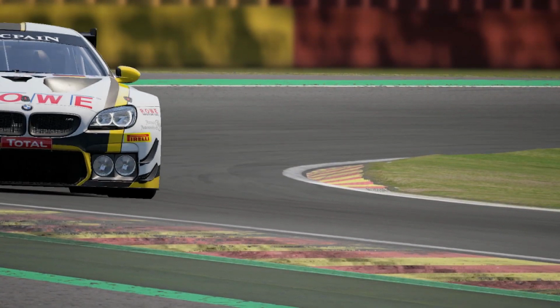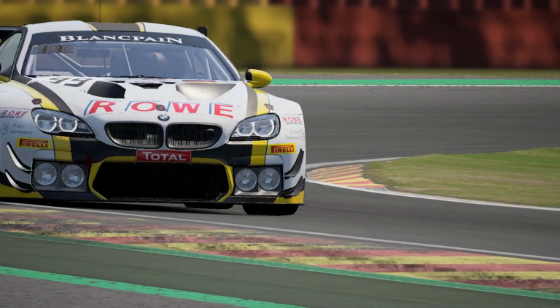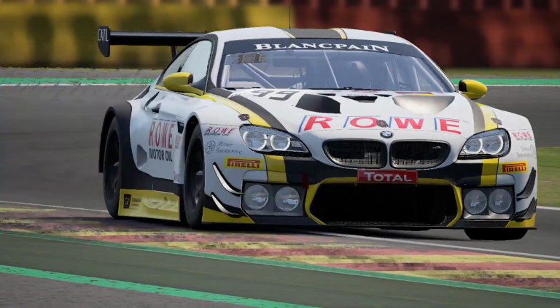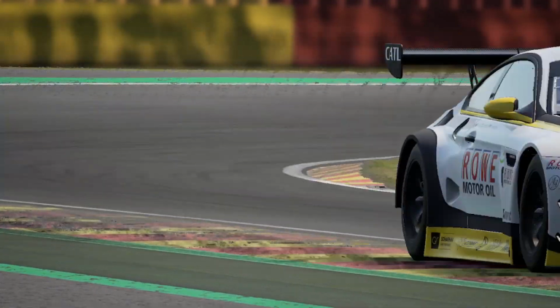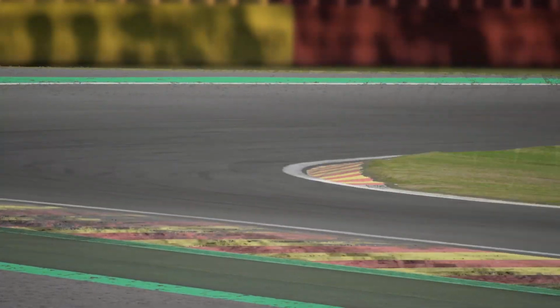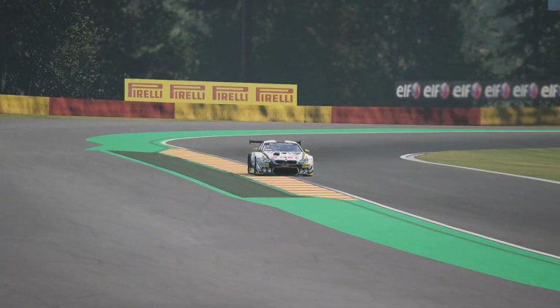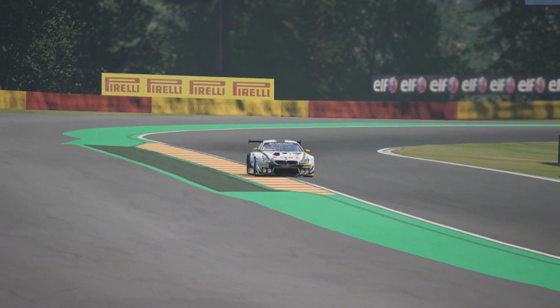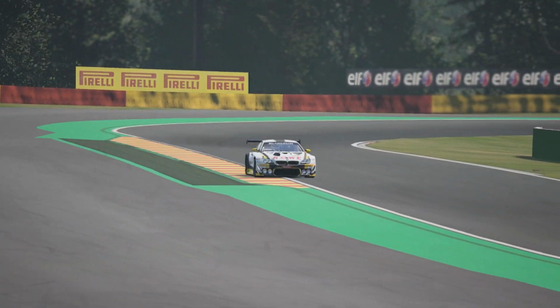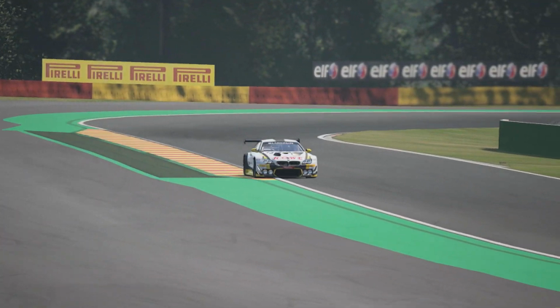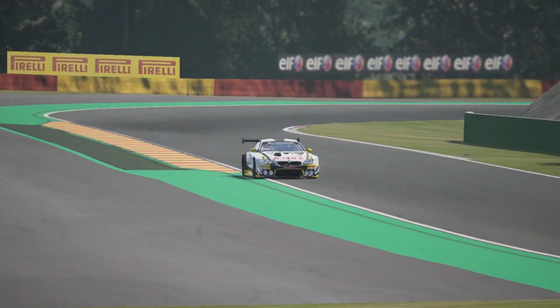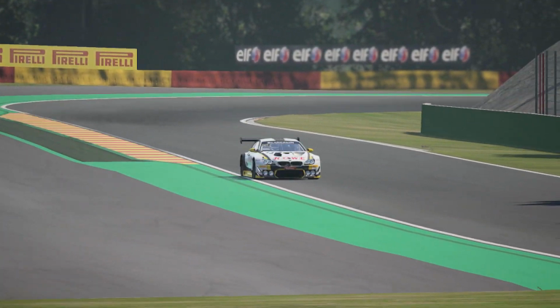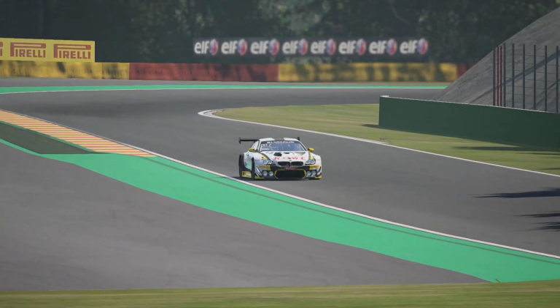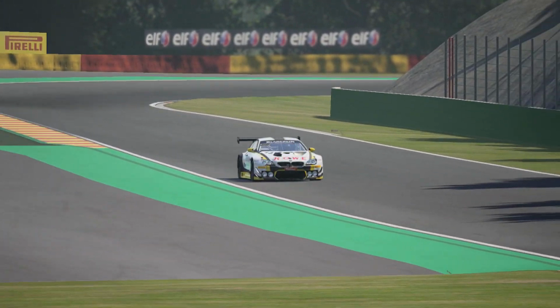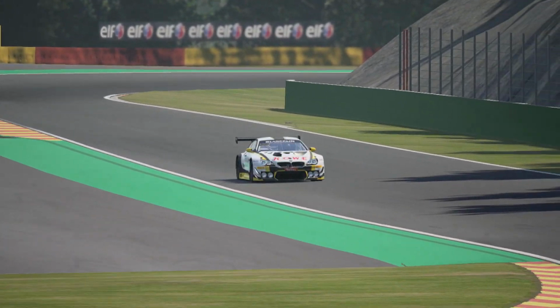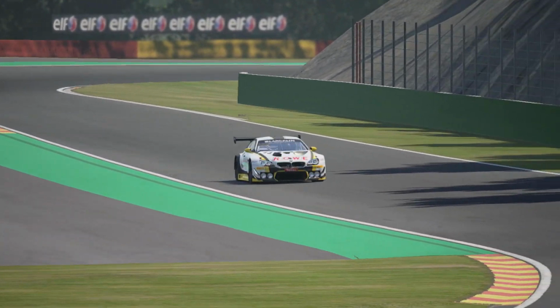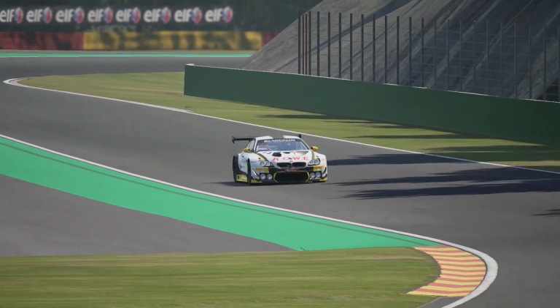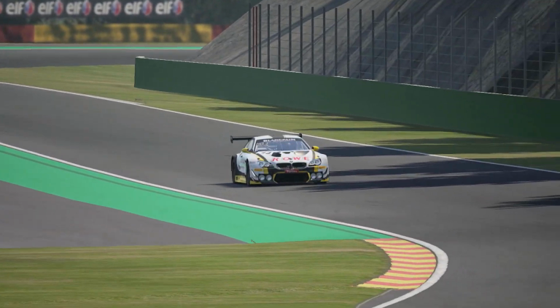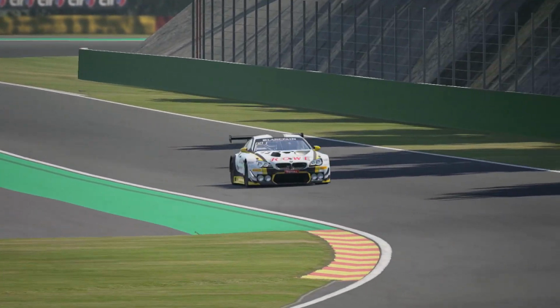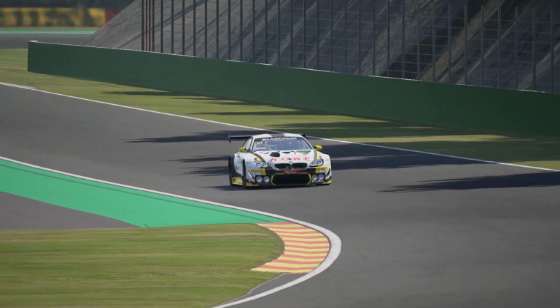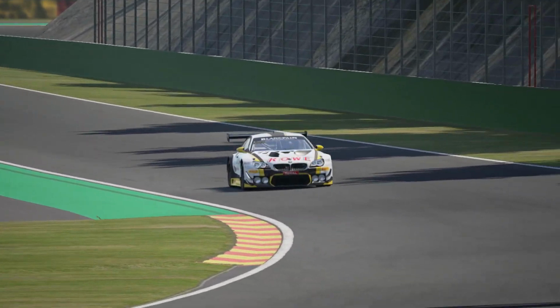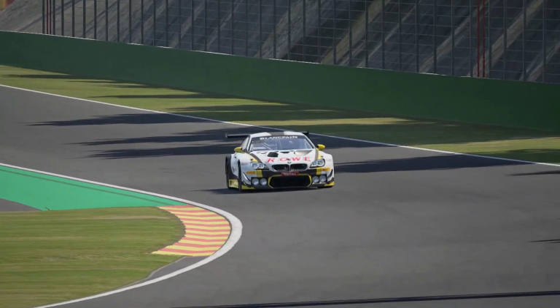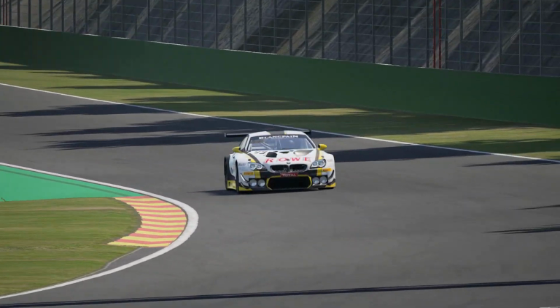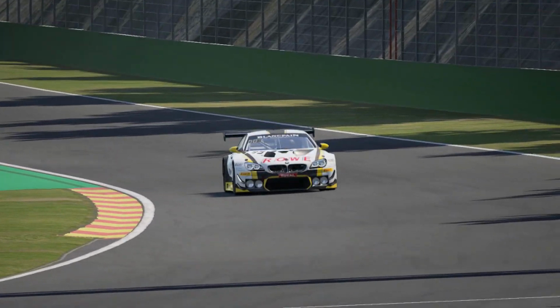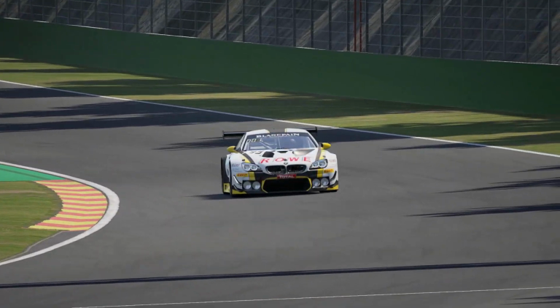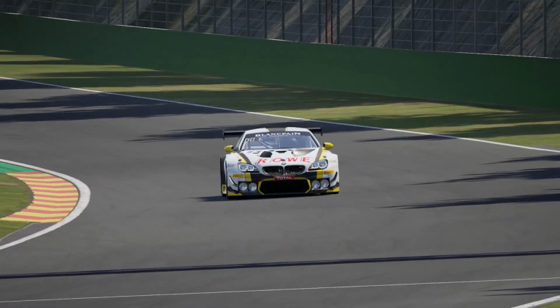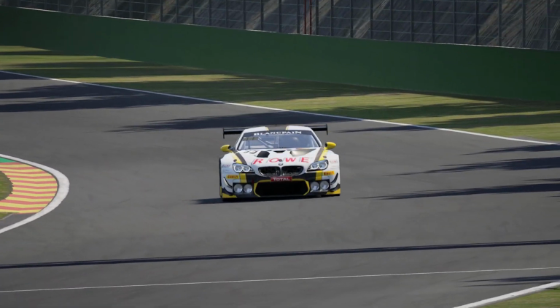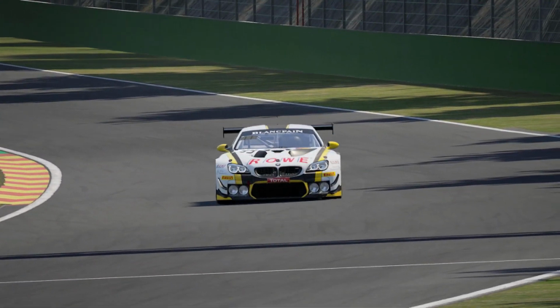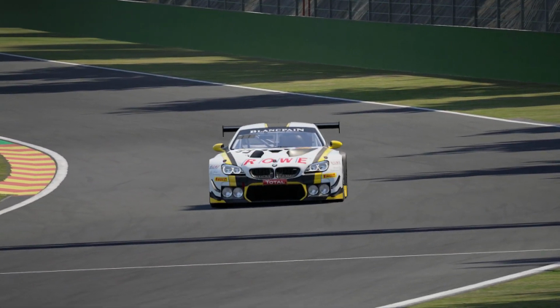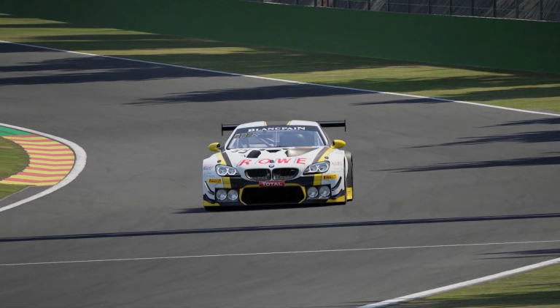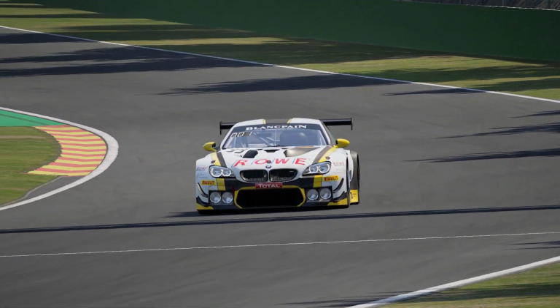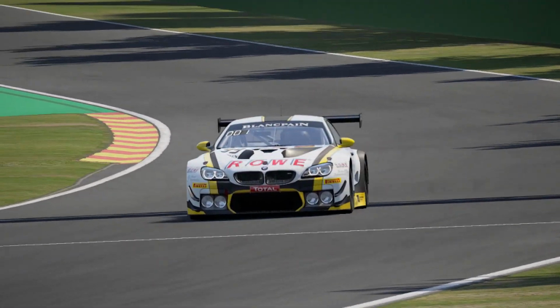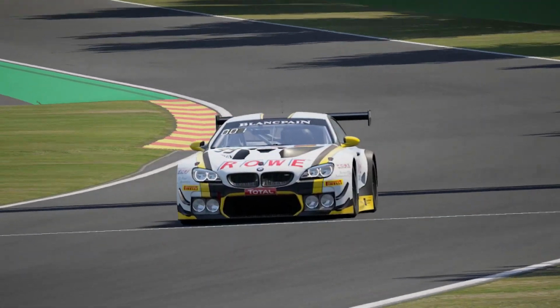So I have this spare rim and wheel and hub, and I thought, well, let's have a look what they've got.